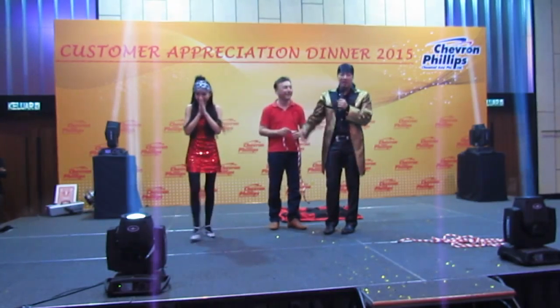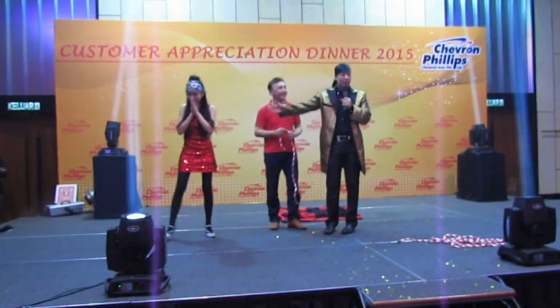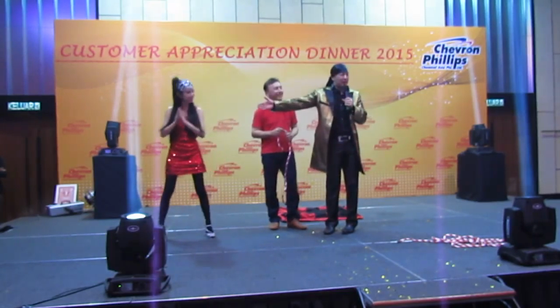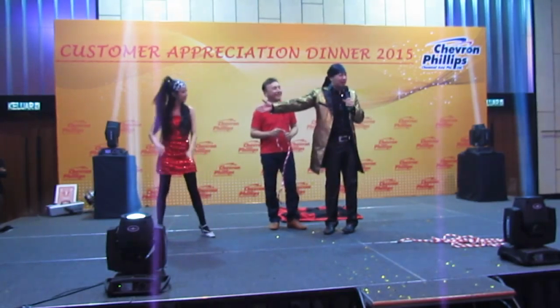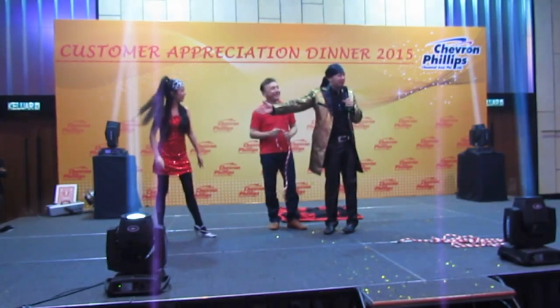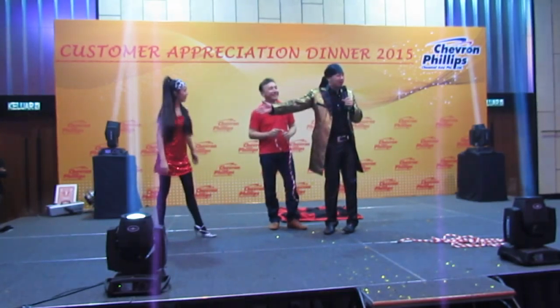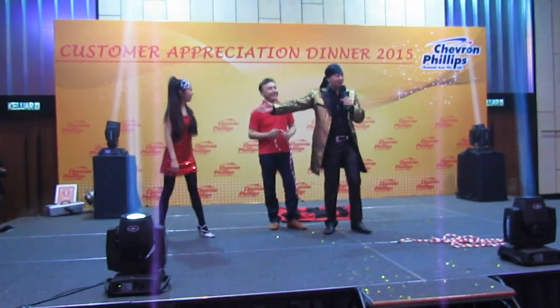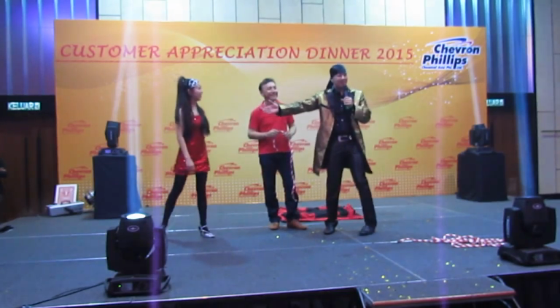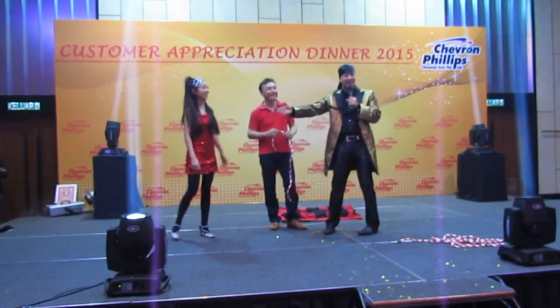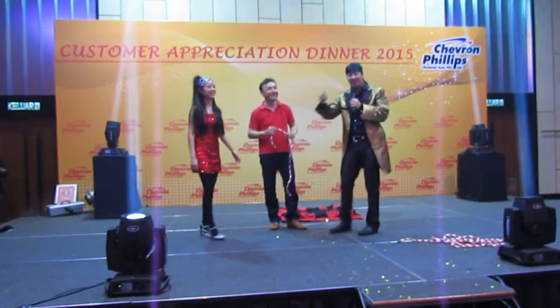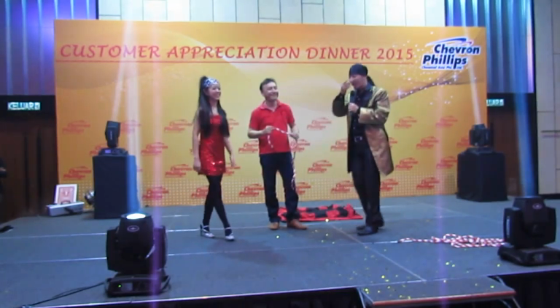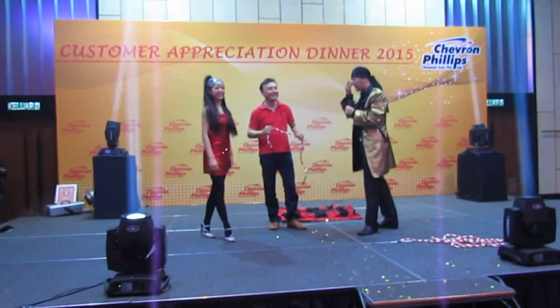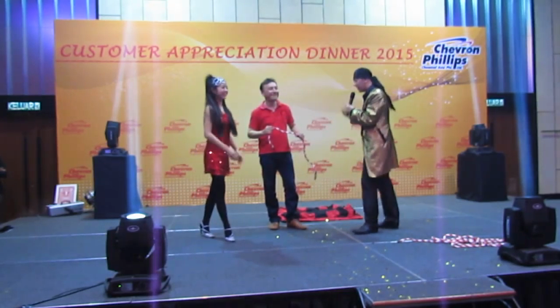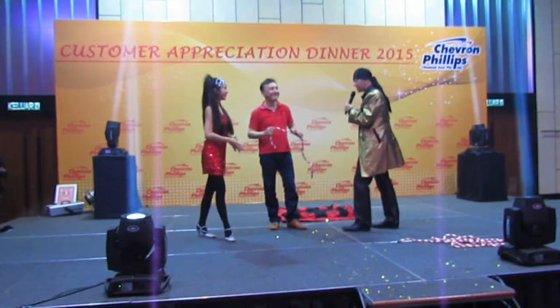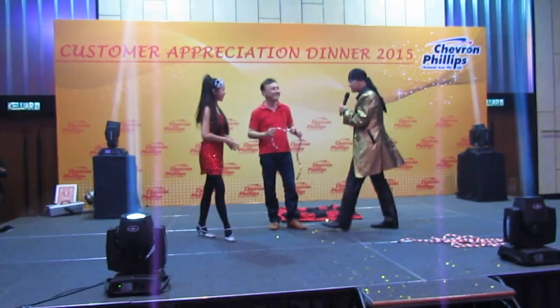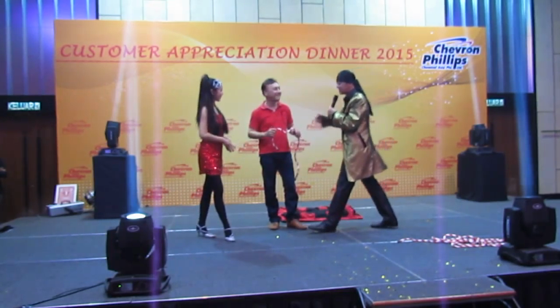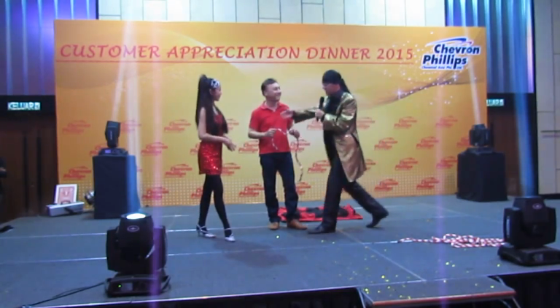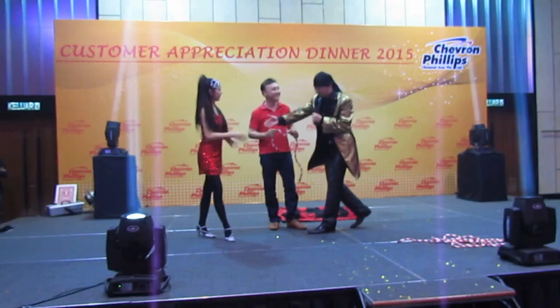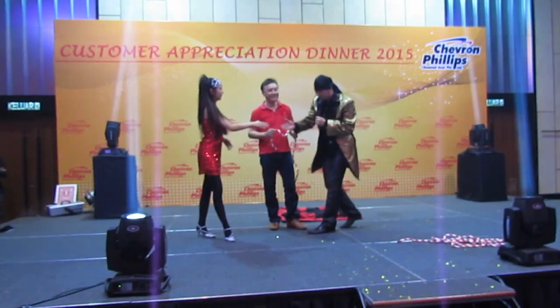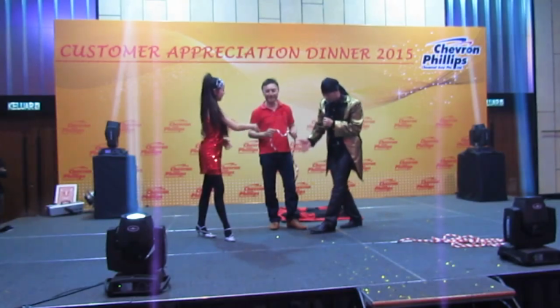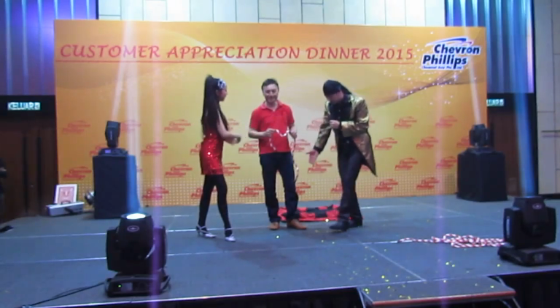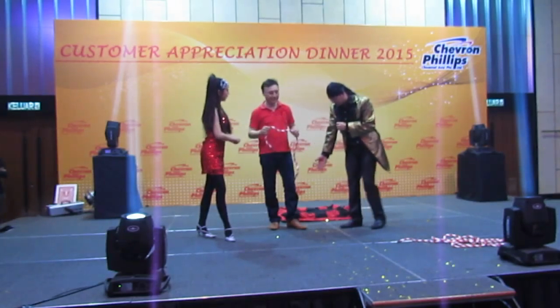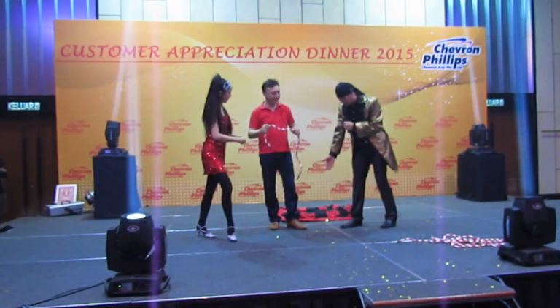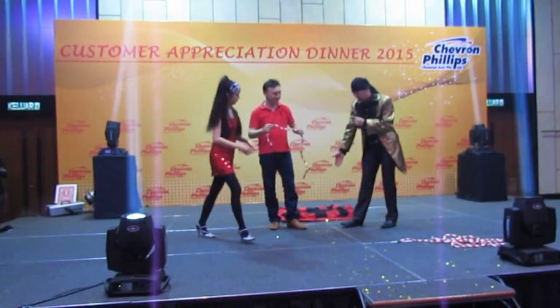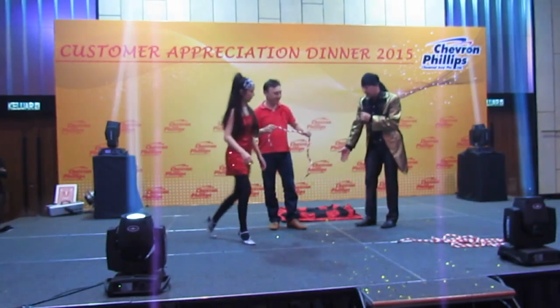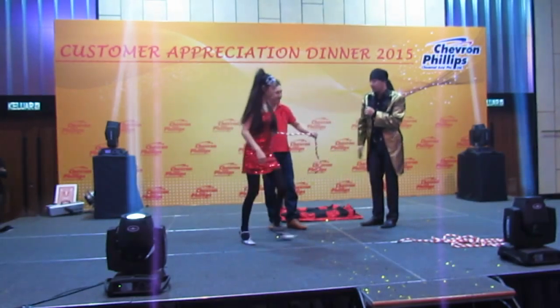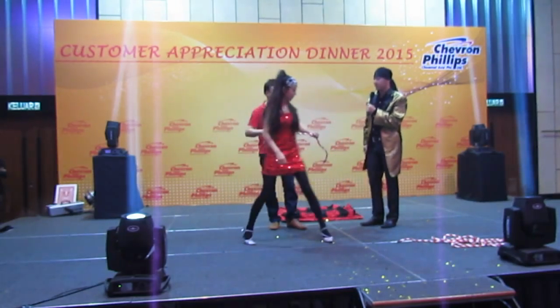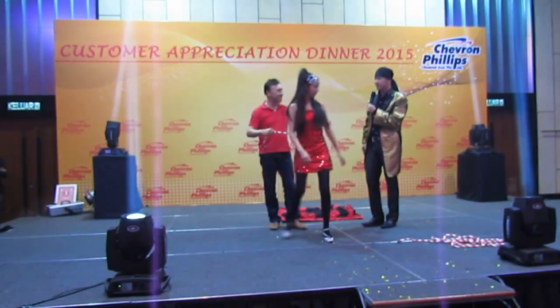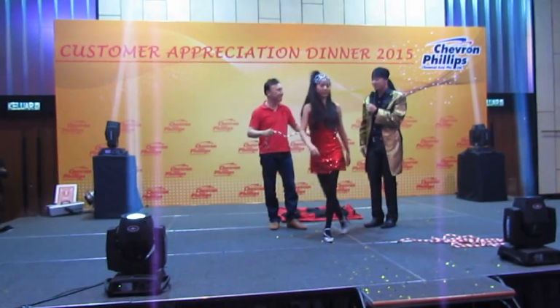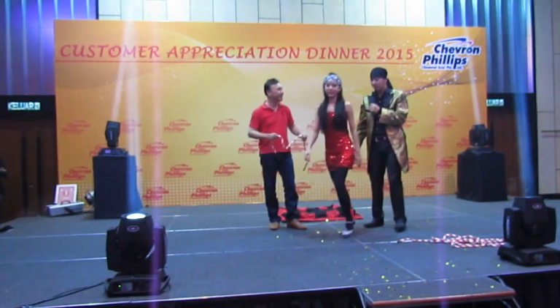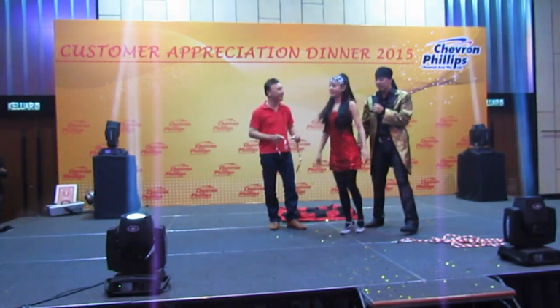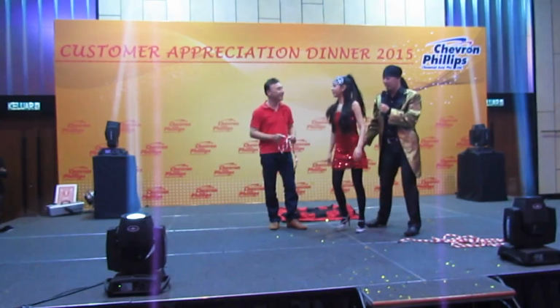And now, speaking ladies and gentlemen, our lovely assistant, speaking with you today, stand right over here. Thank you.